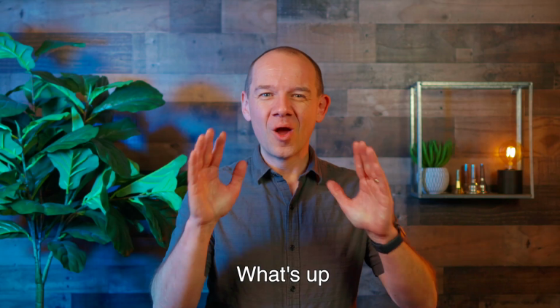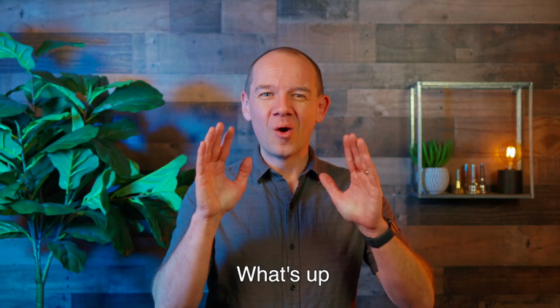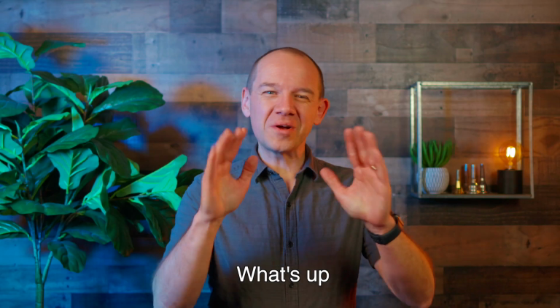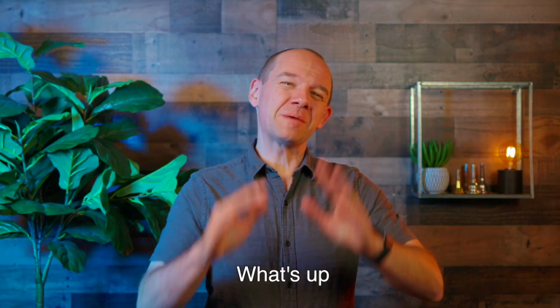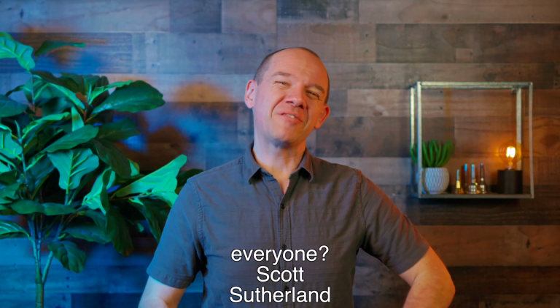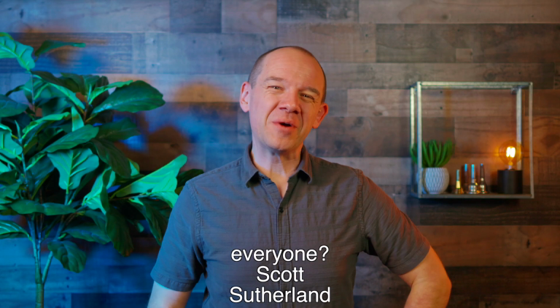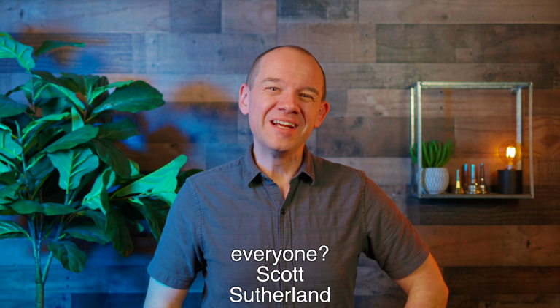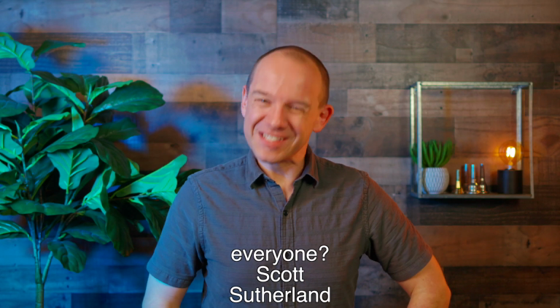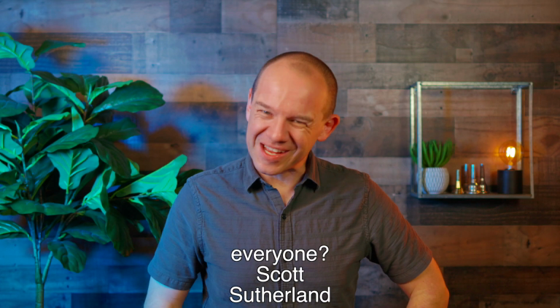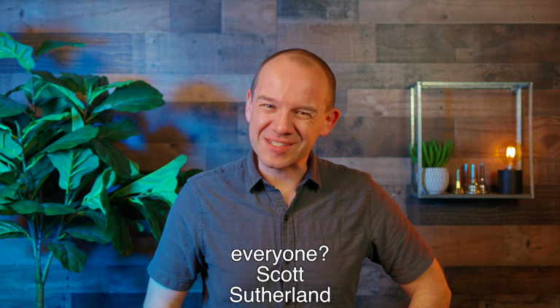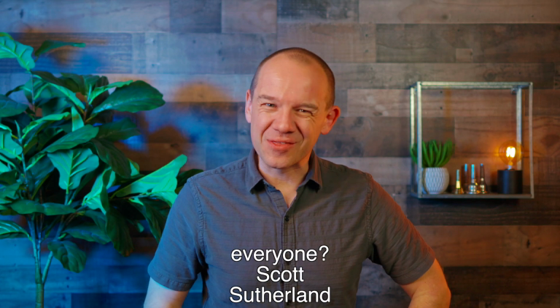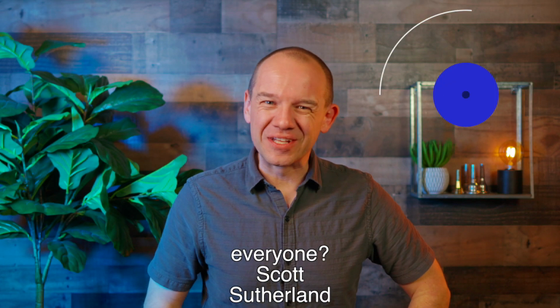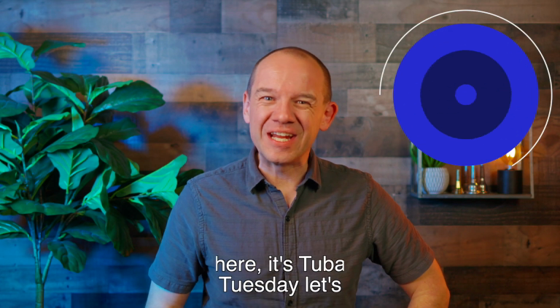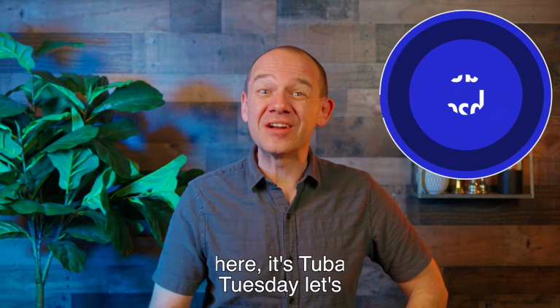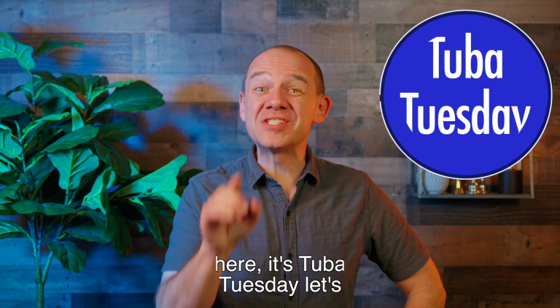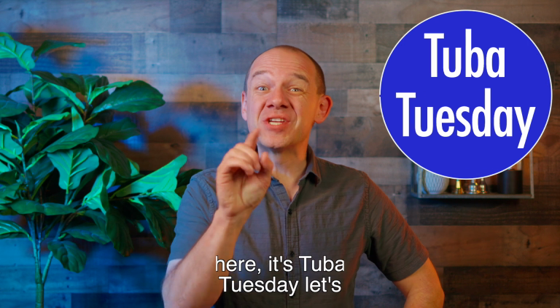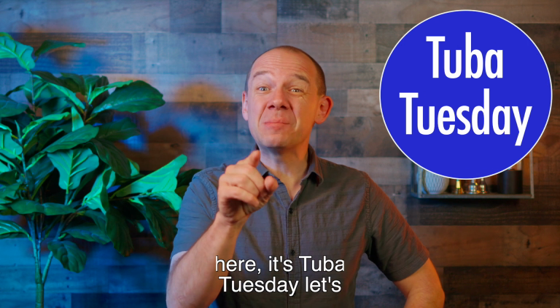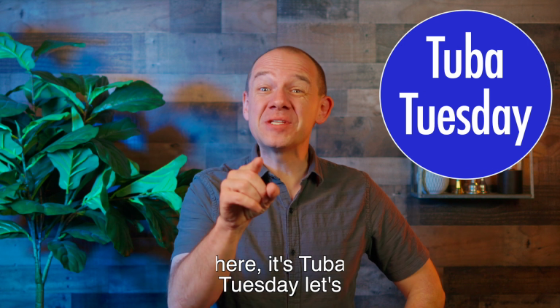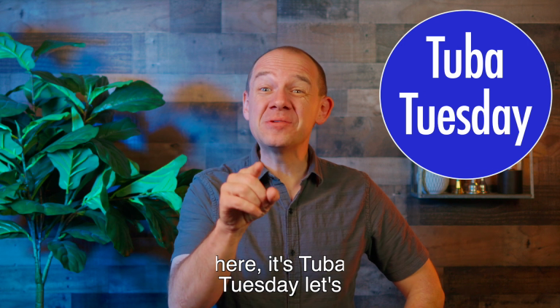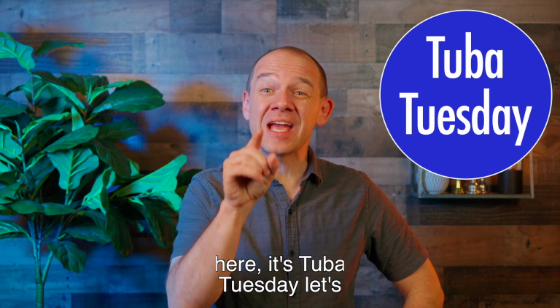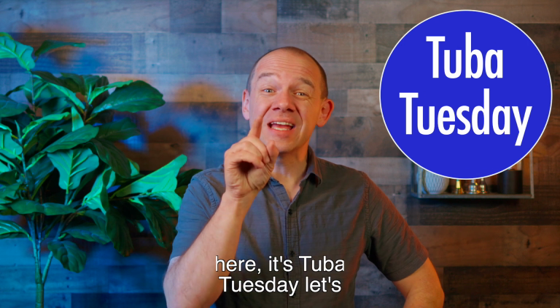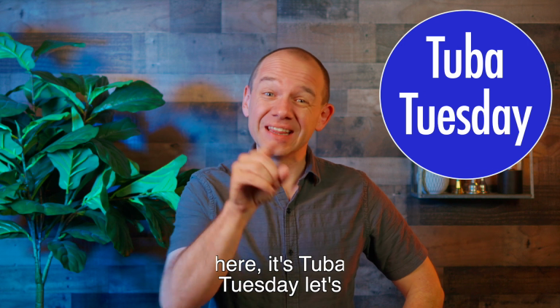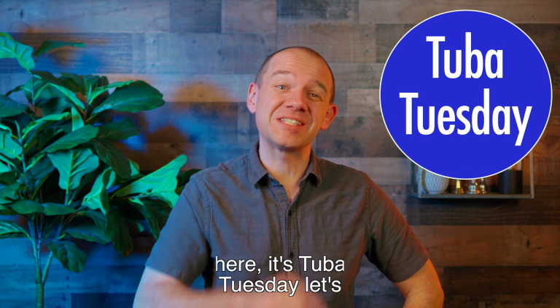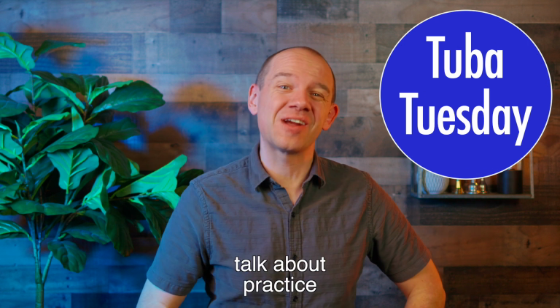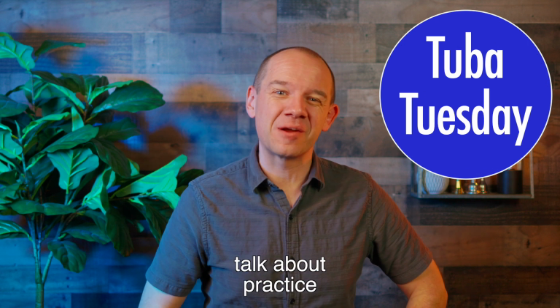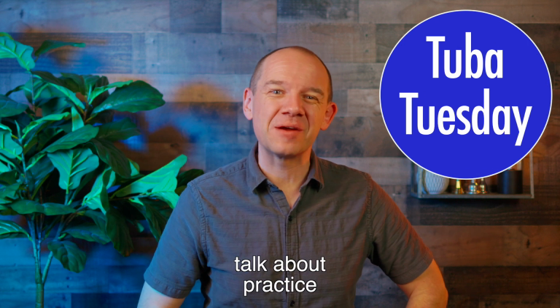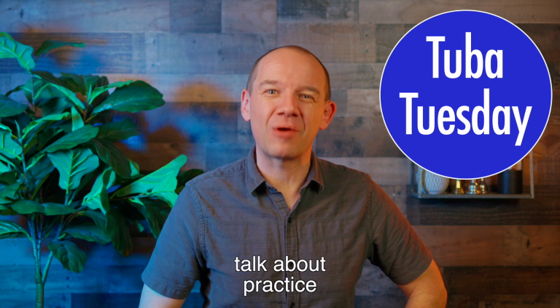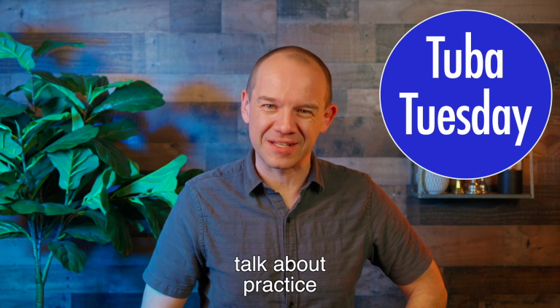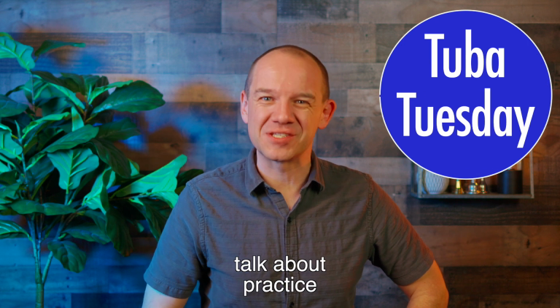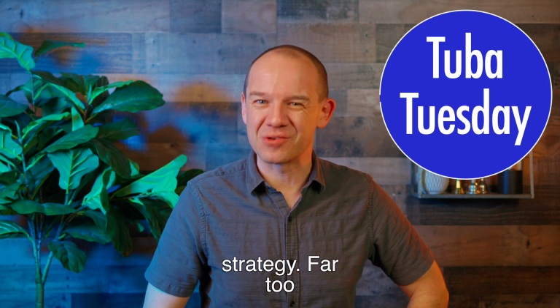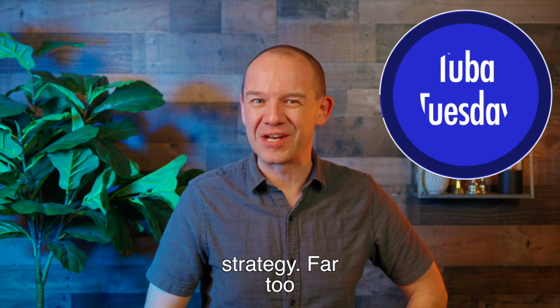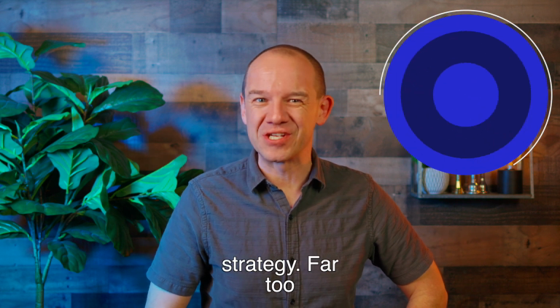What's up everyone? Scott Sutherland here. It's Tuba Tuesday. Let's talk about practice strategy.